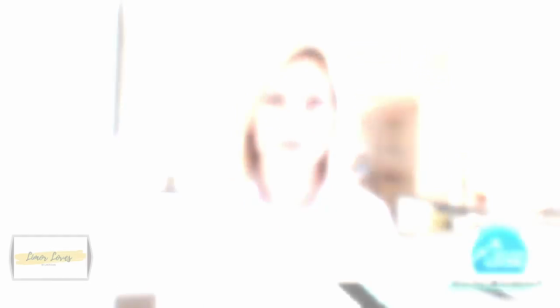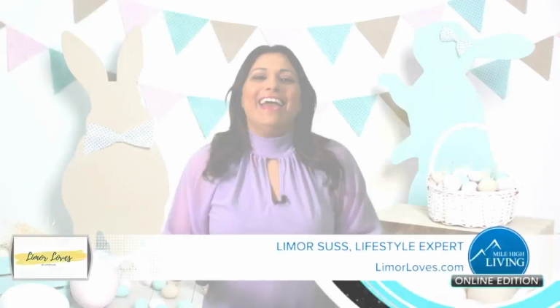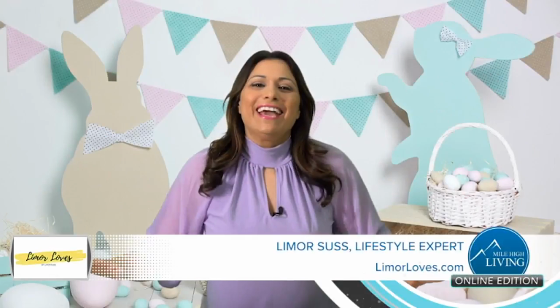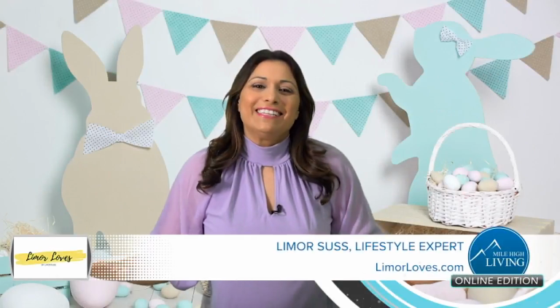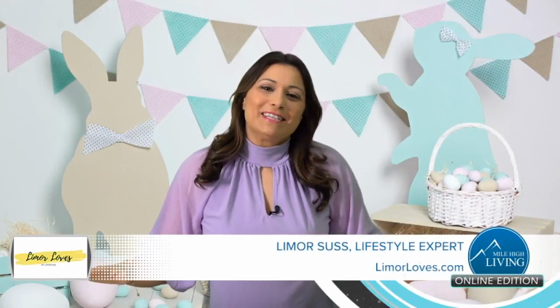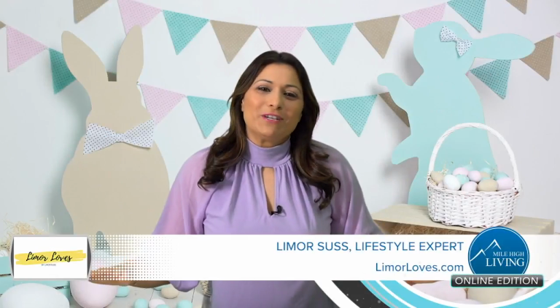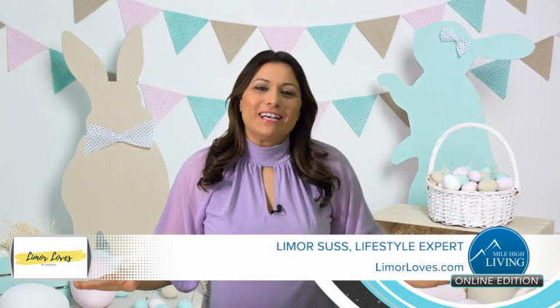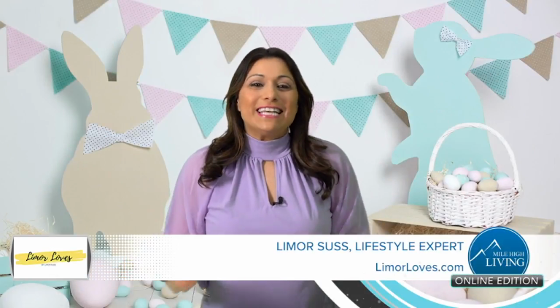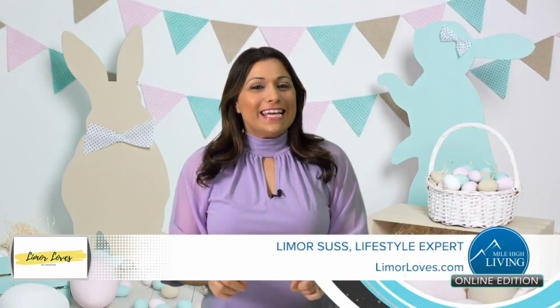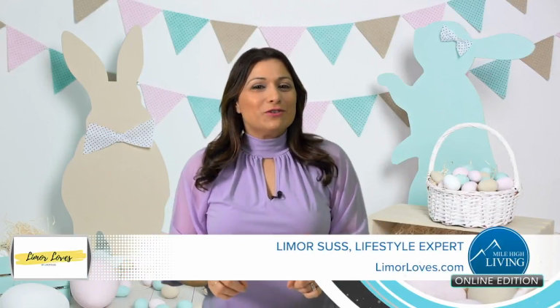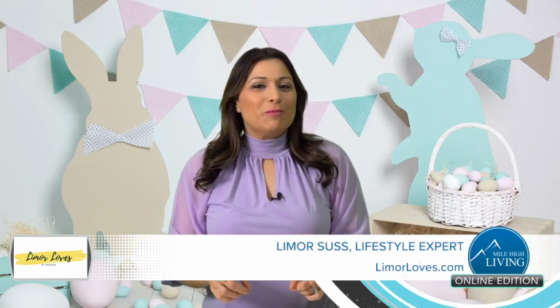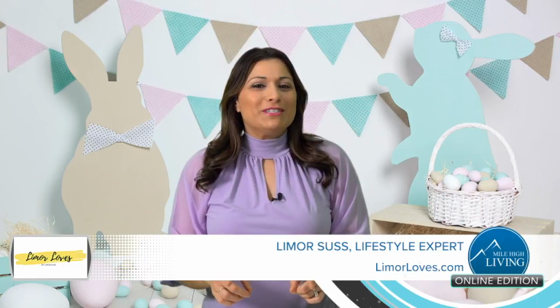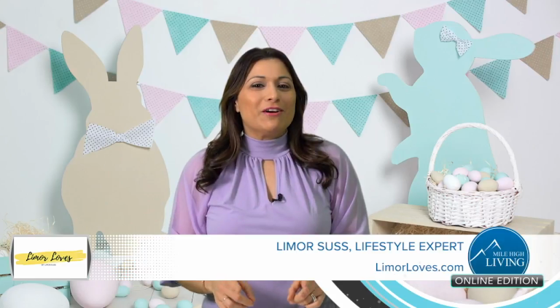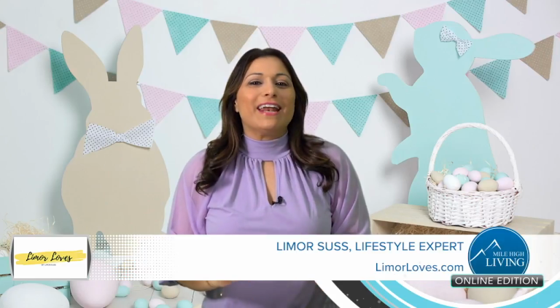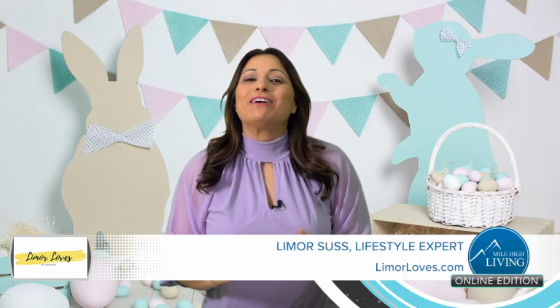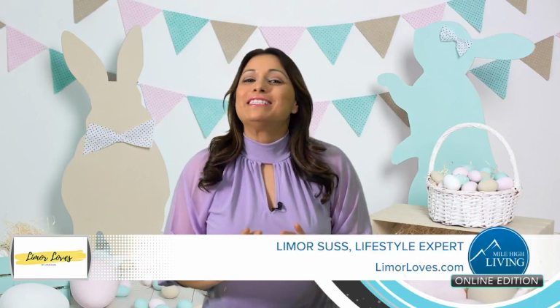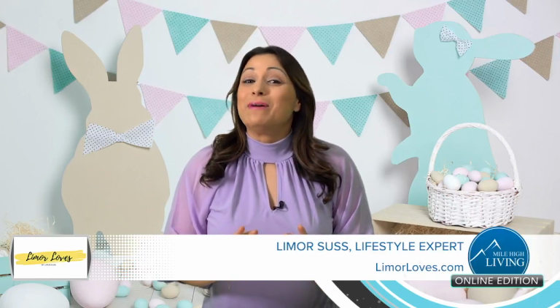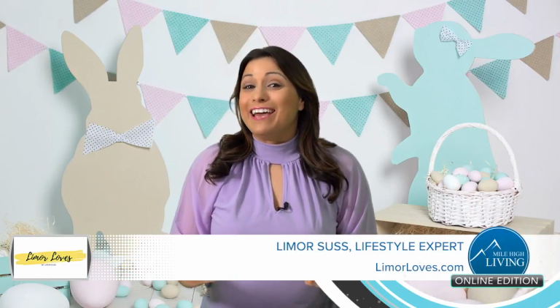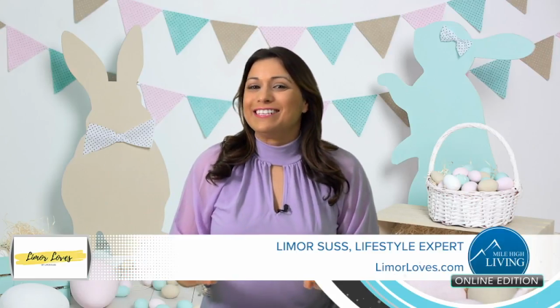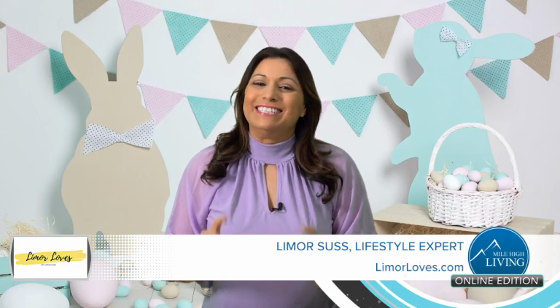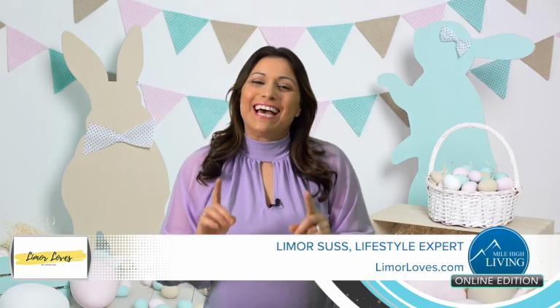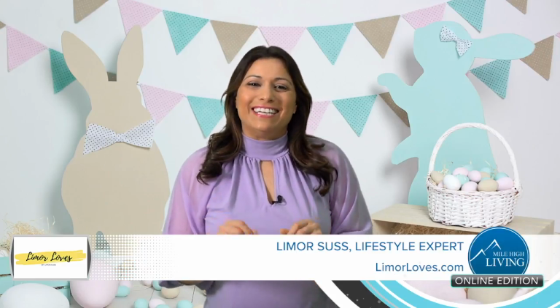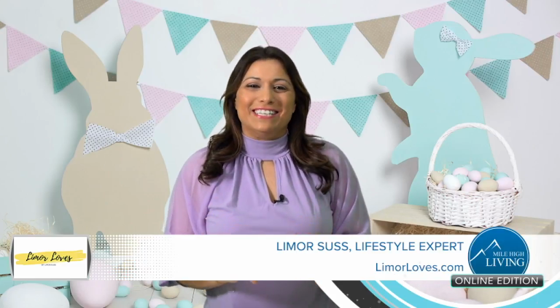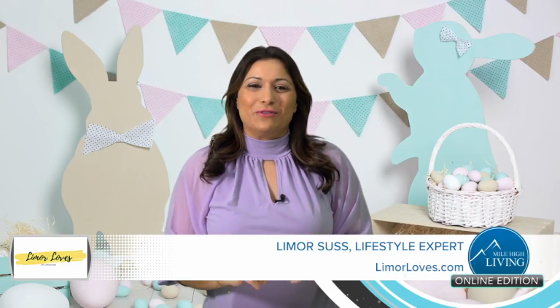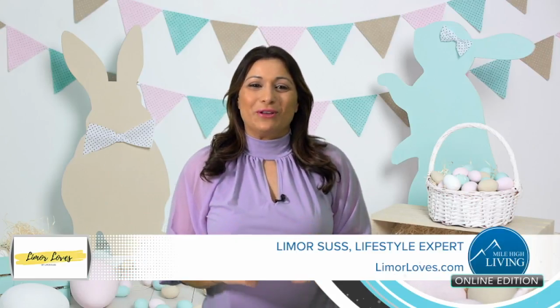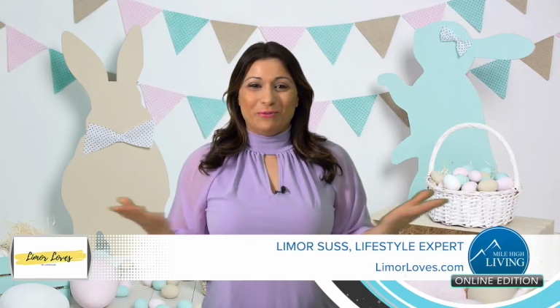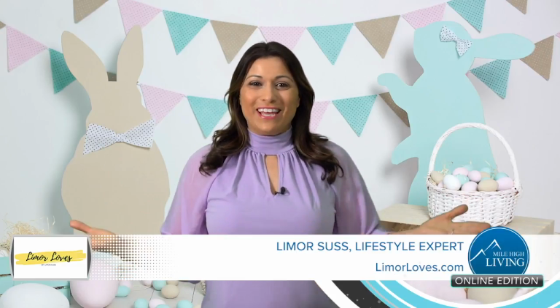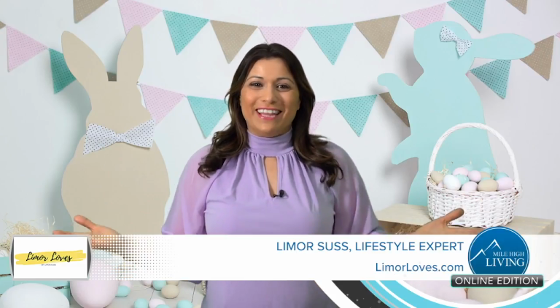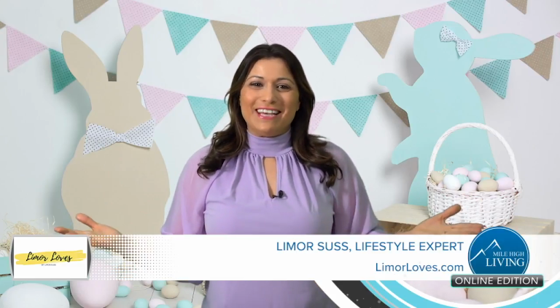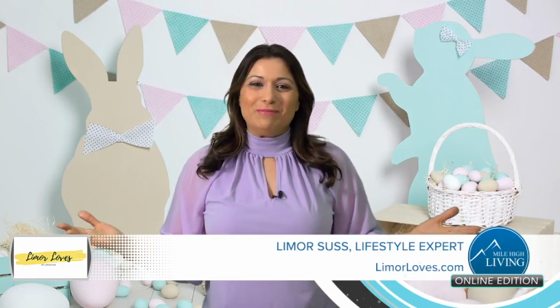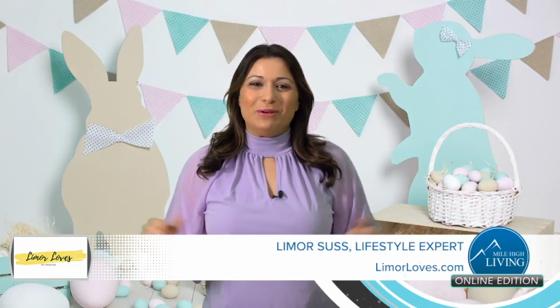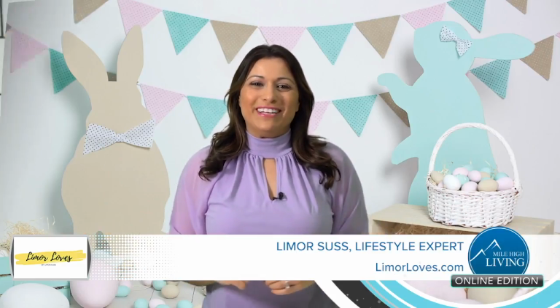Hey guys, it's Limor Suss. Easter is almost here and I've got some eggcellent ideas for you. Let's hop to it.